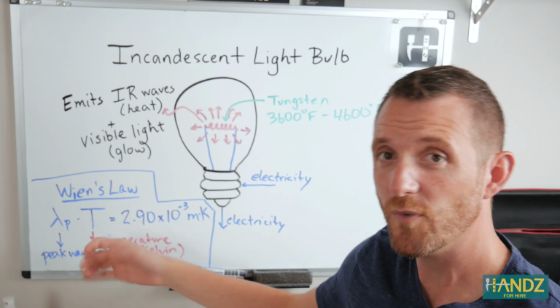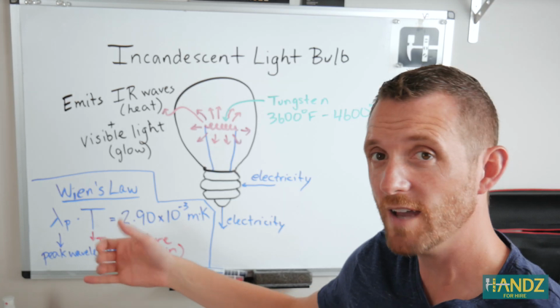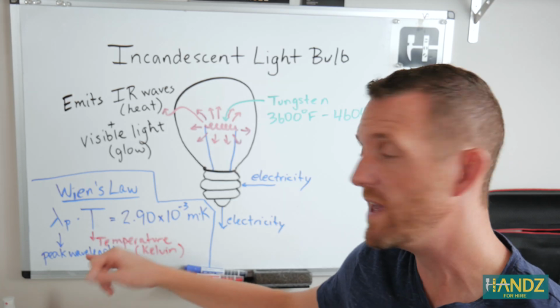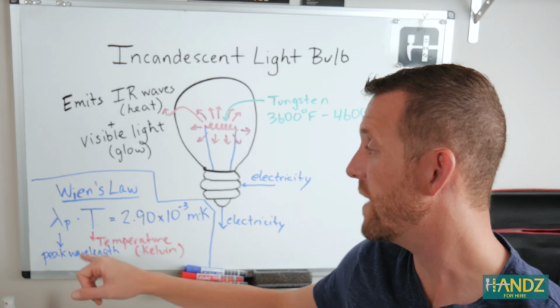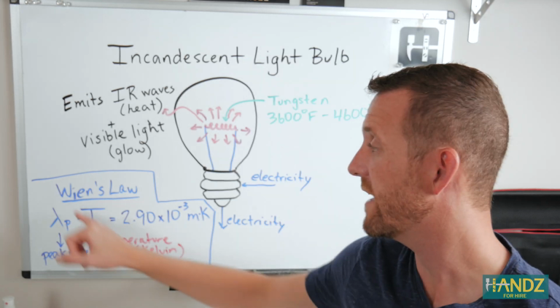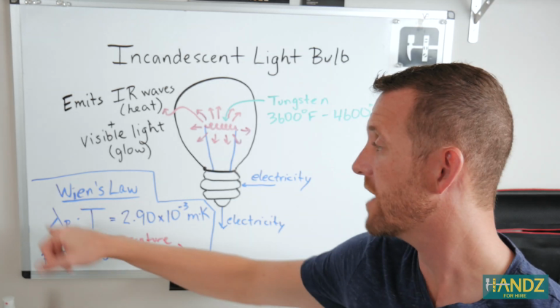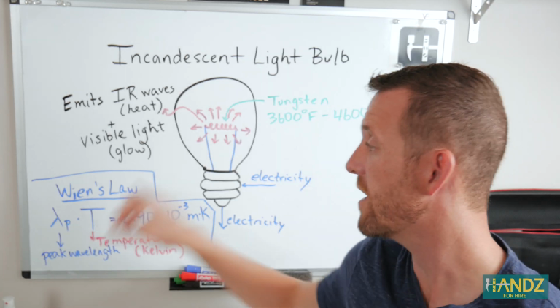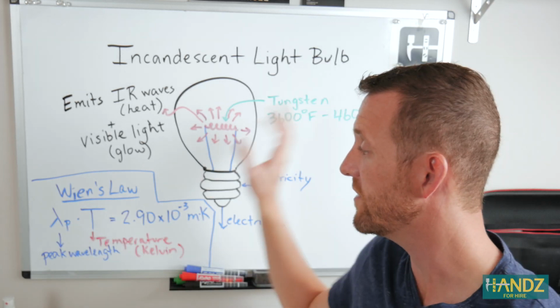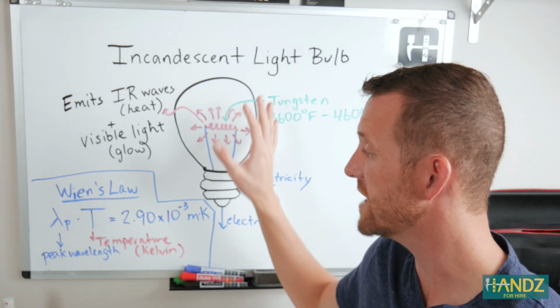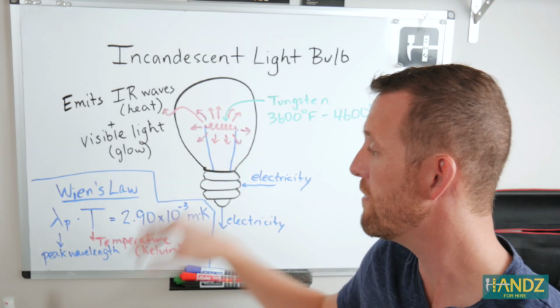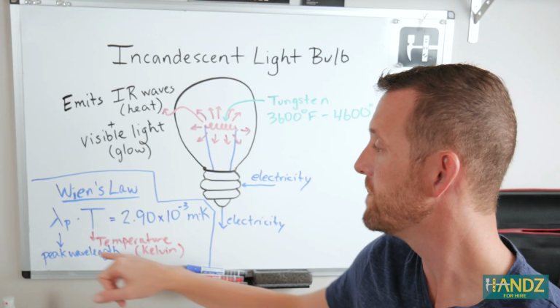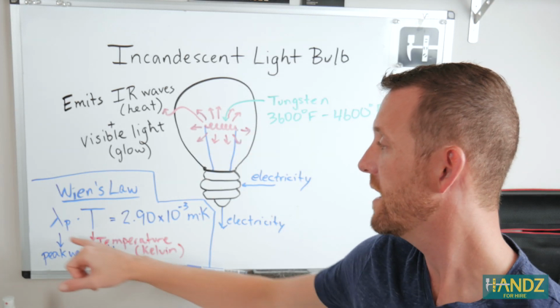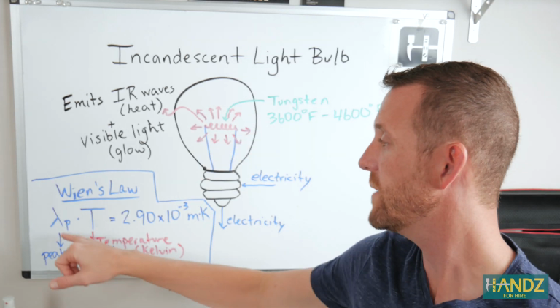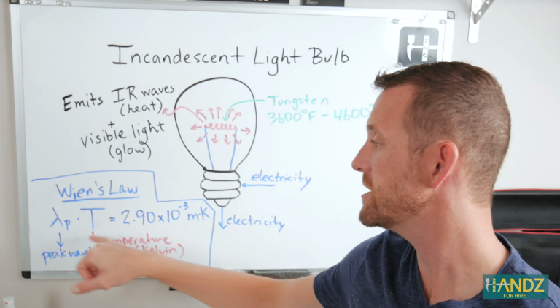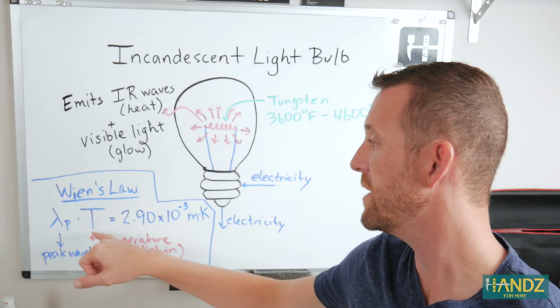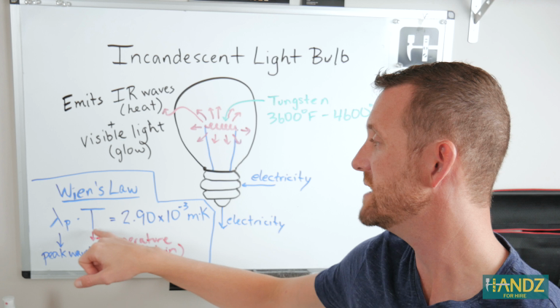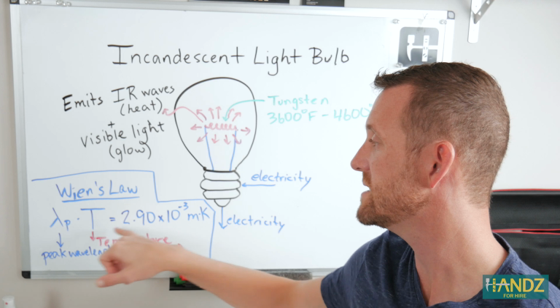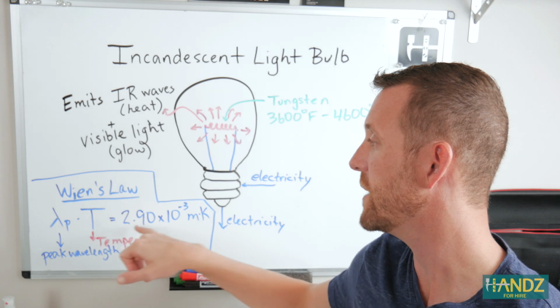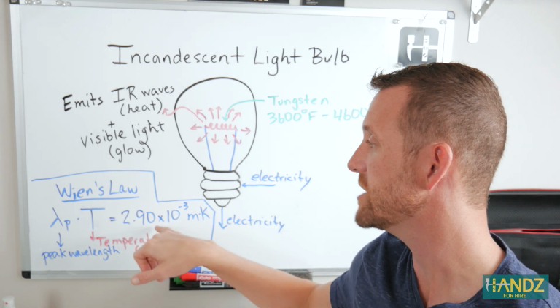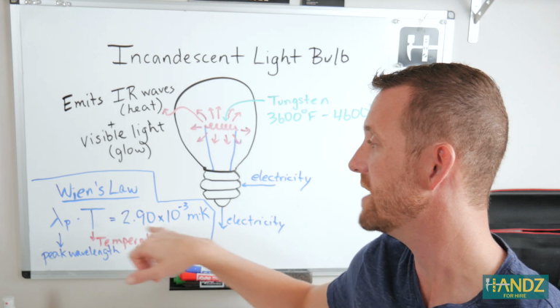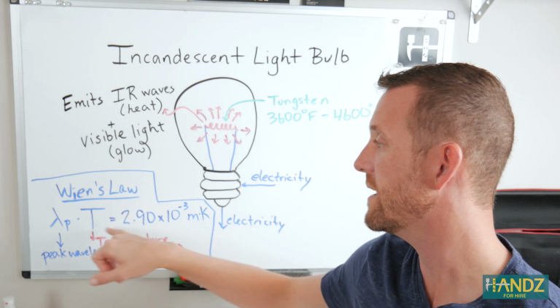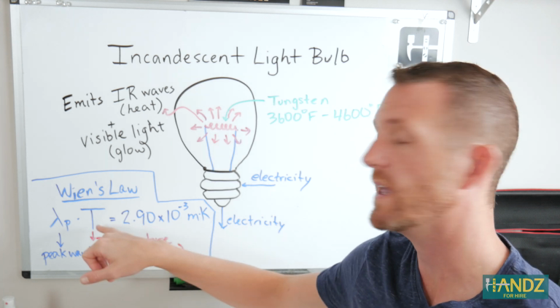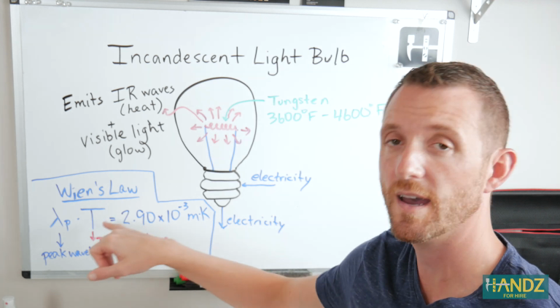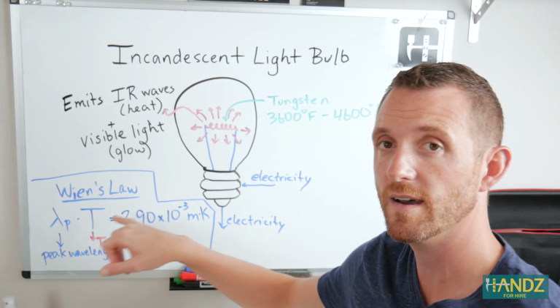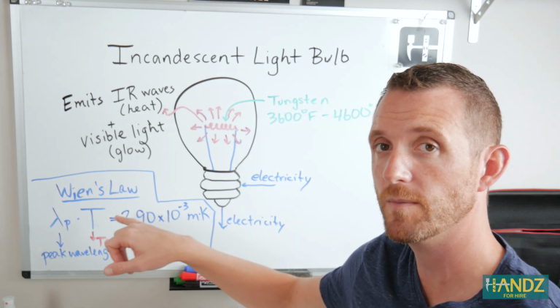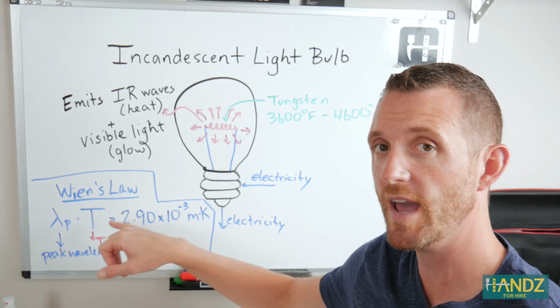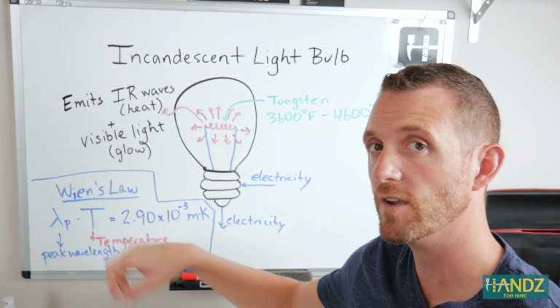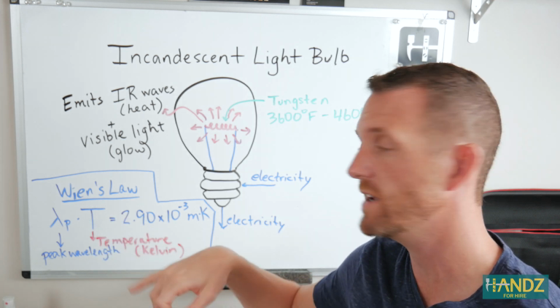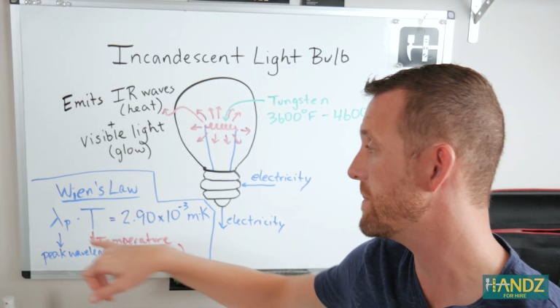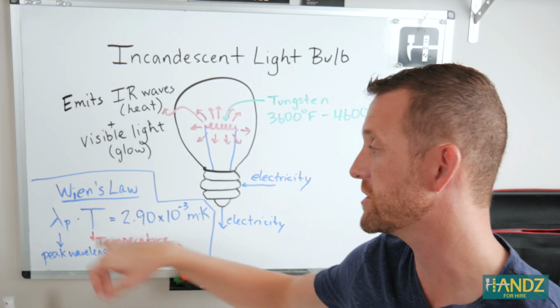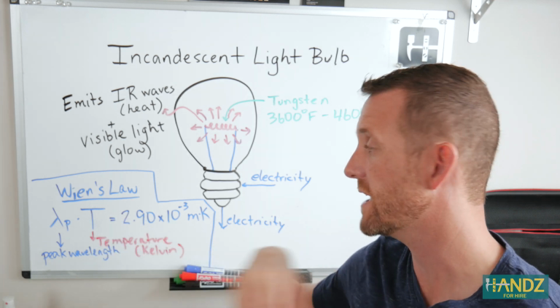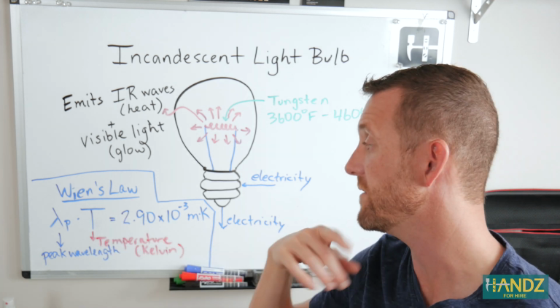If we can get a peak wavelength coming off of this light bulb, we can actually plug it into this equation and get a pretty accurate temperature in Kelvin.